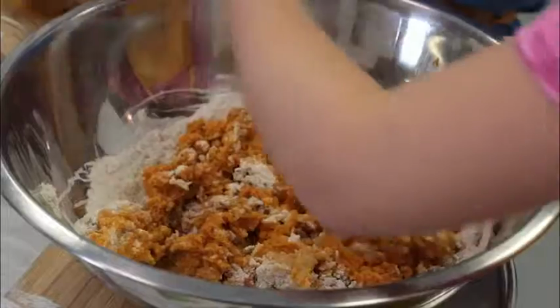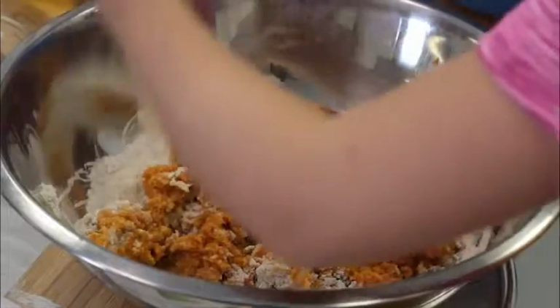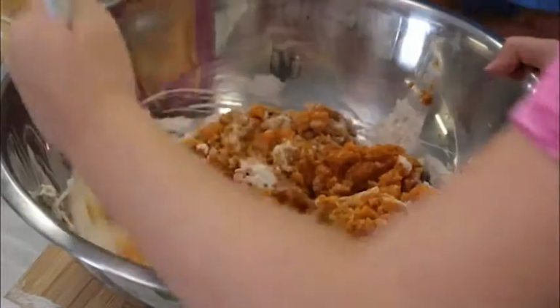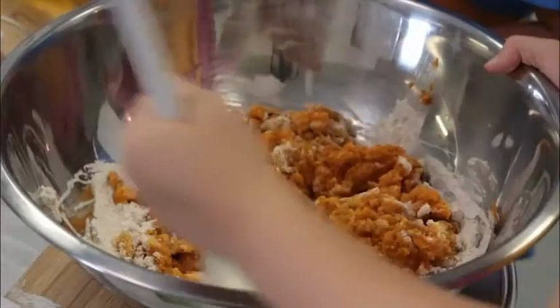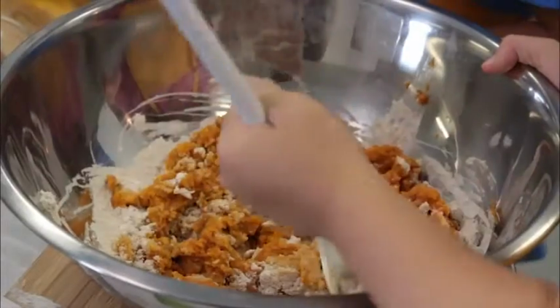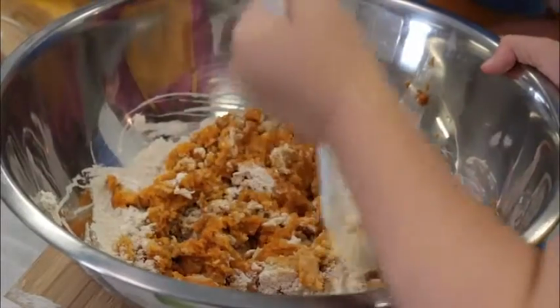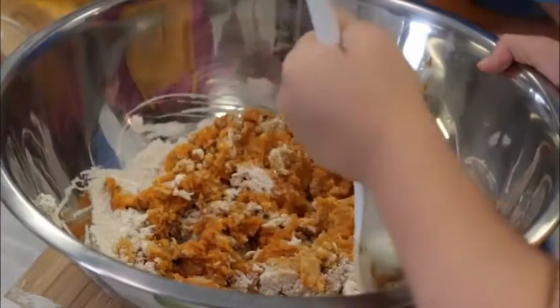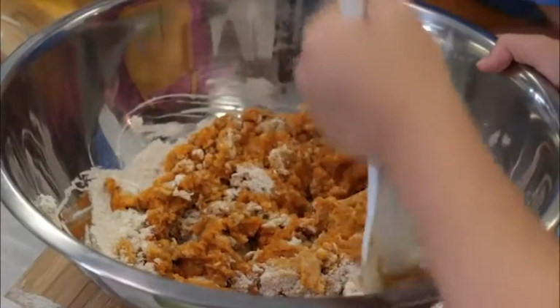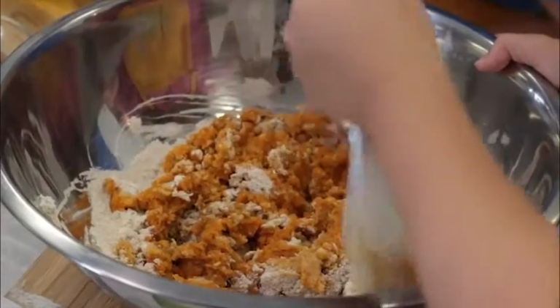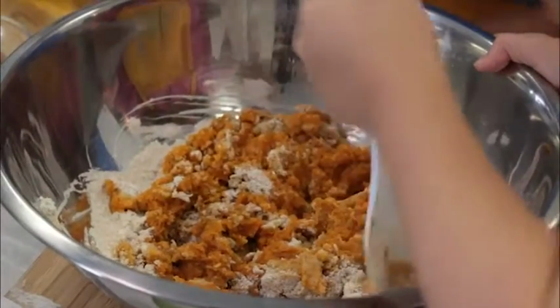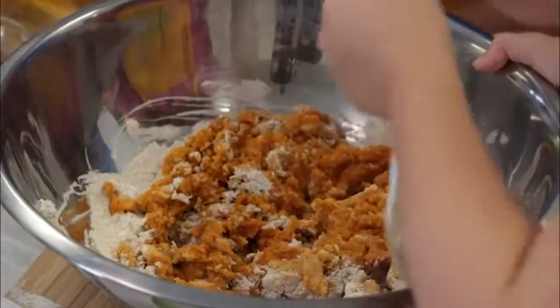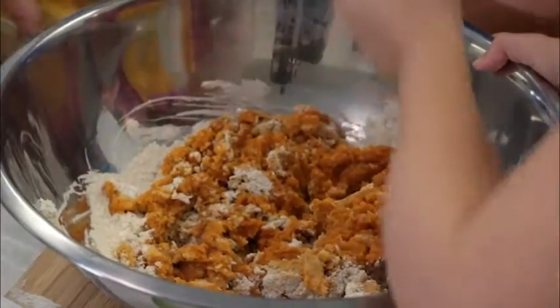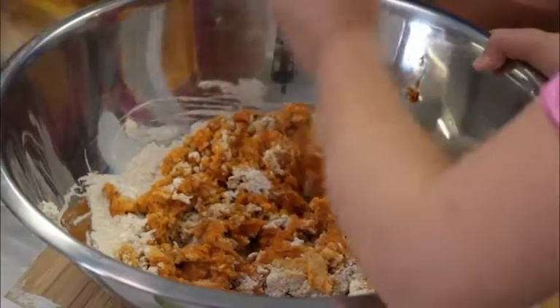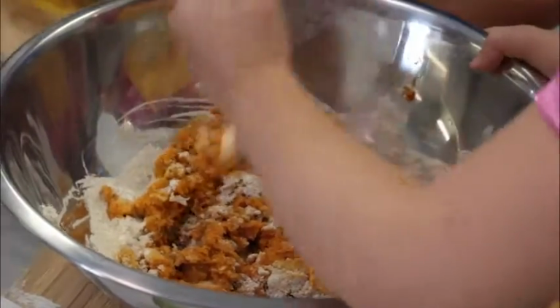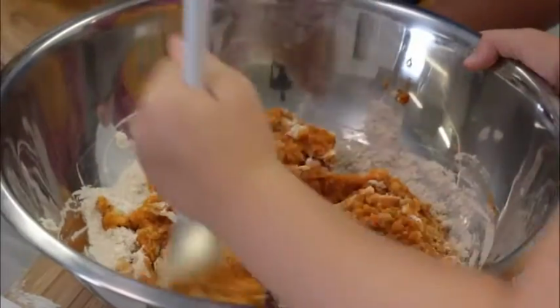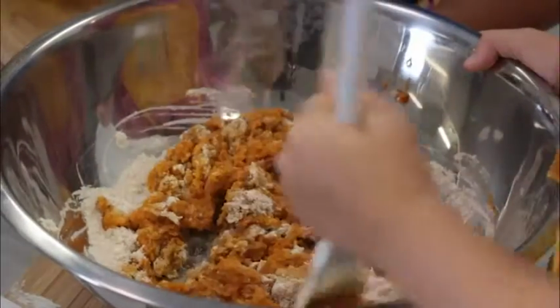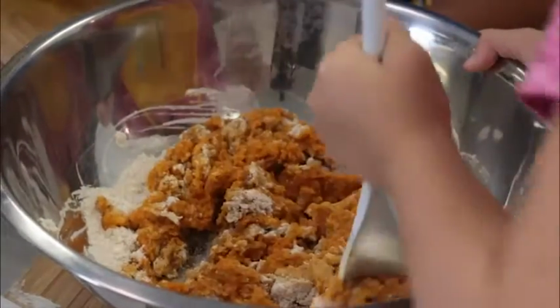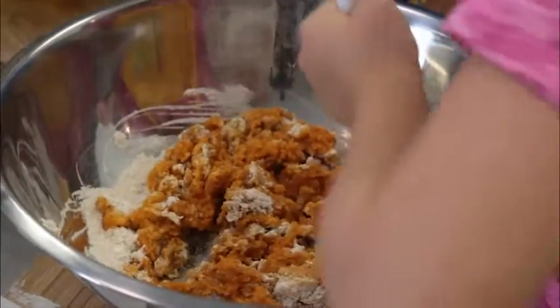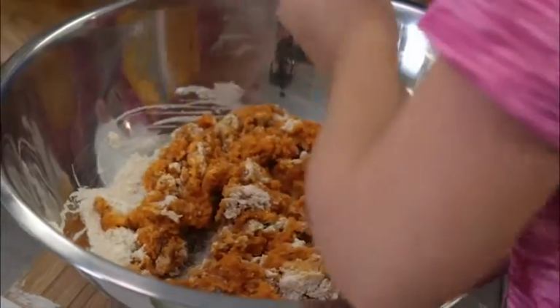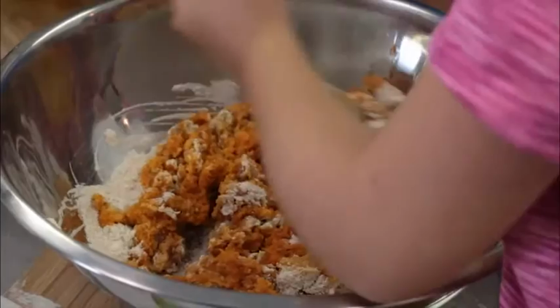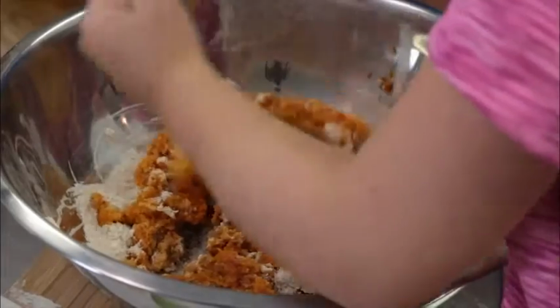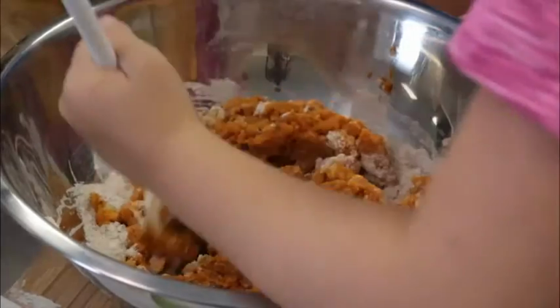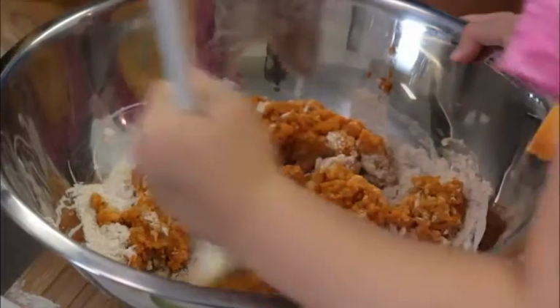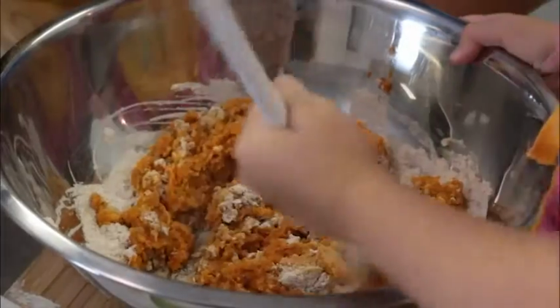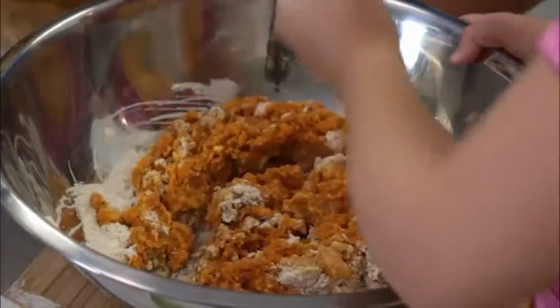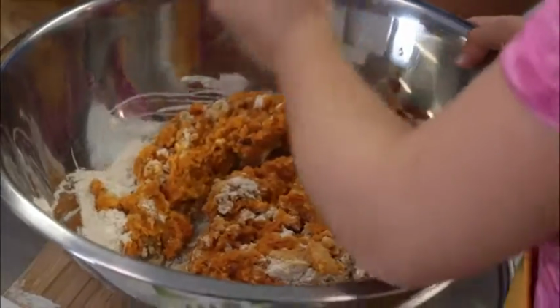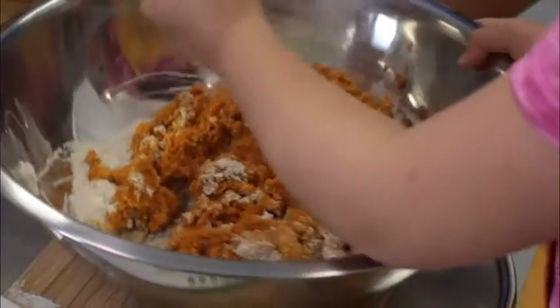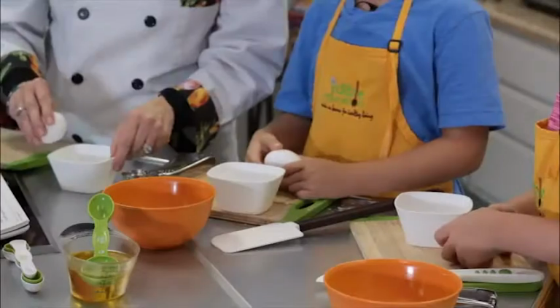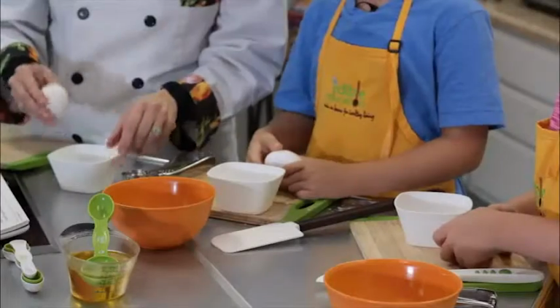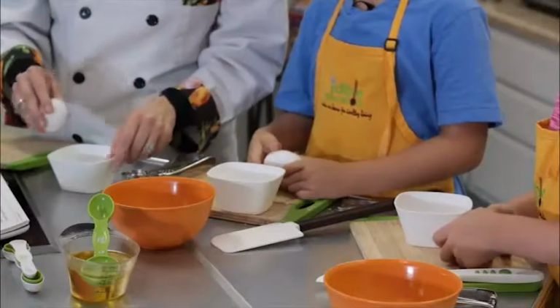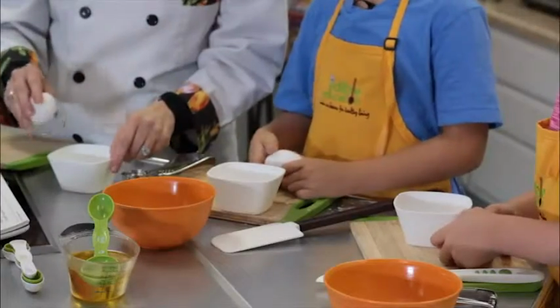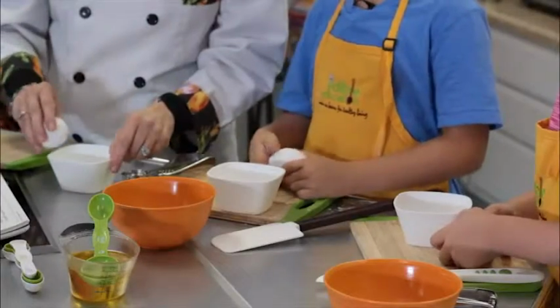In a medium bowl, combine sugar, pumpkin, ground sugar, olive oil, and egg.